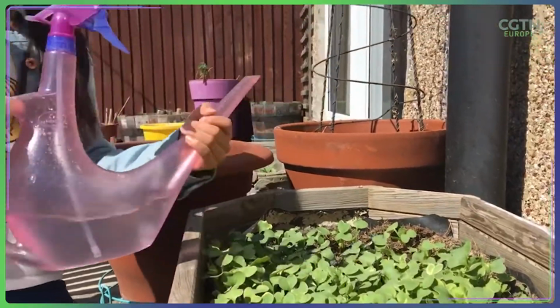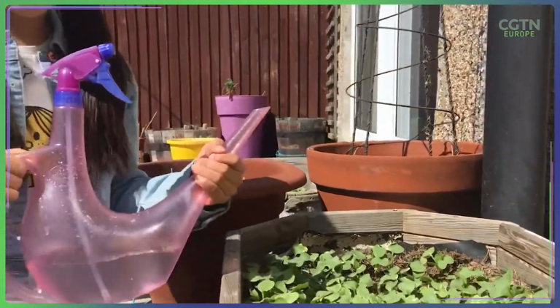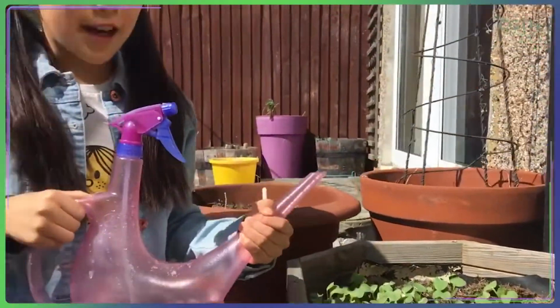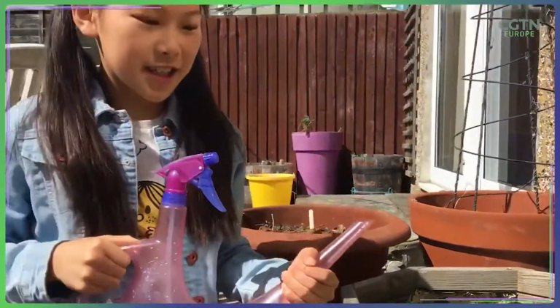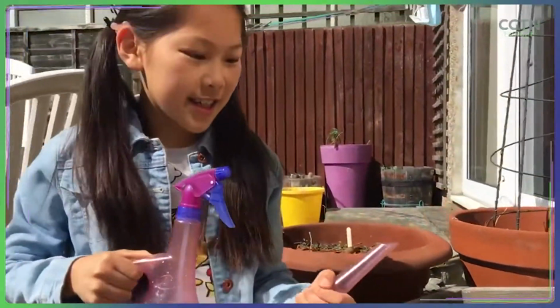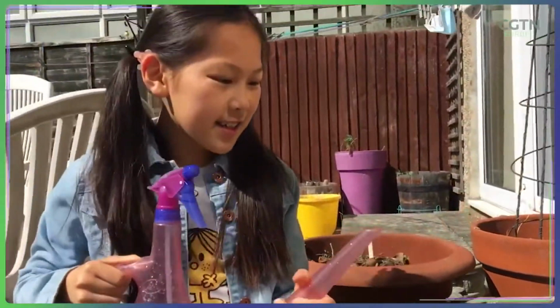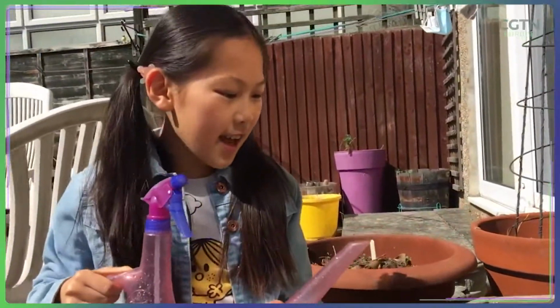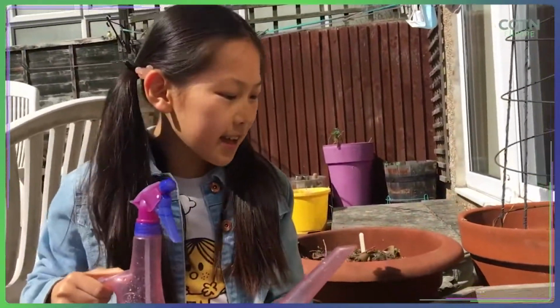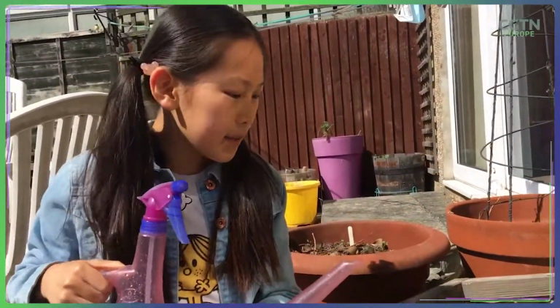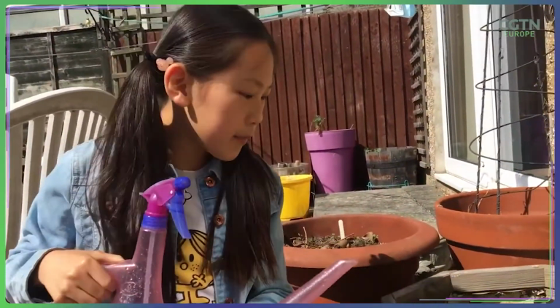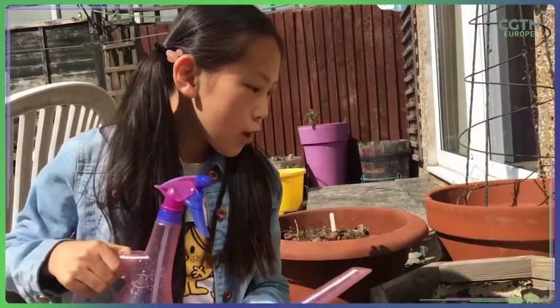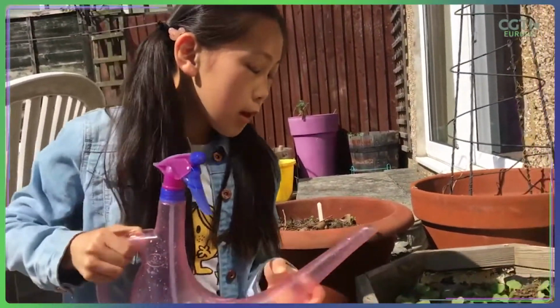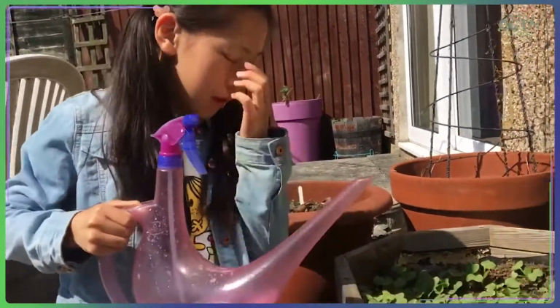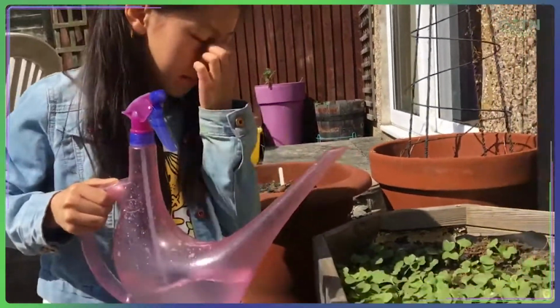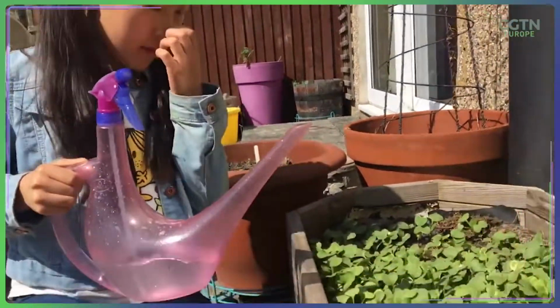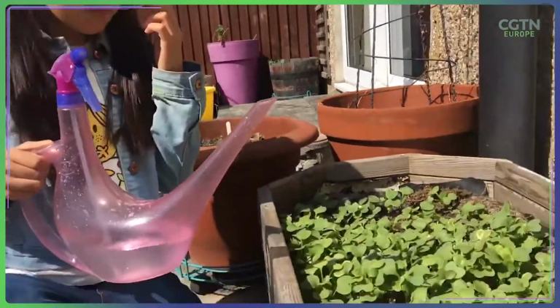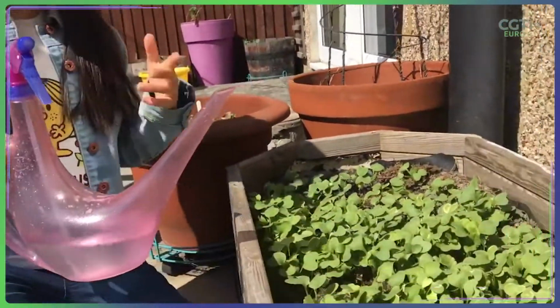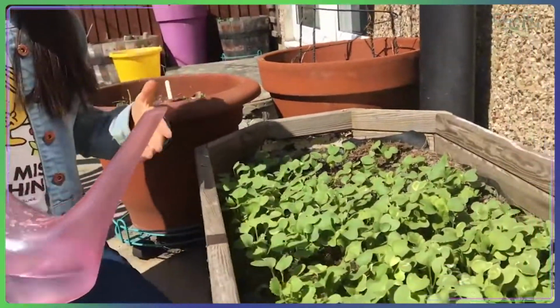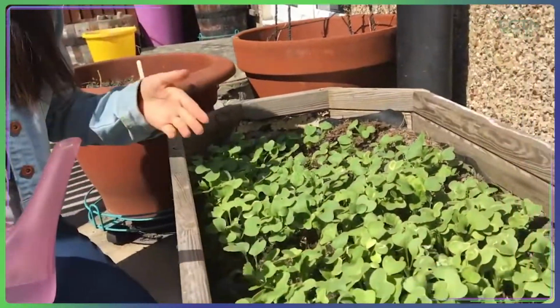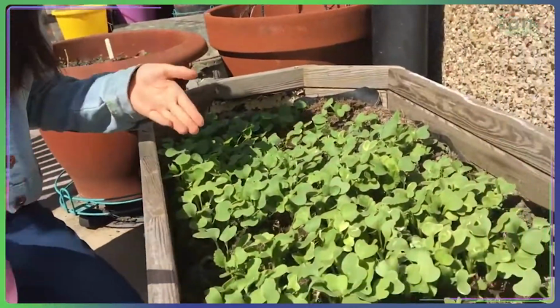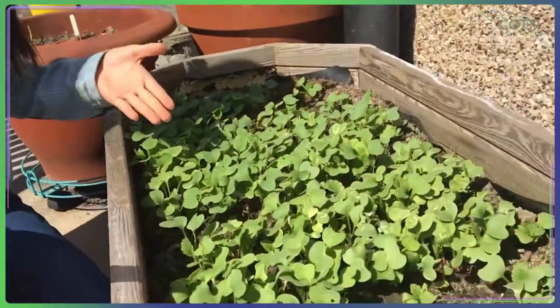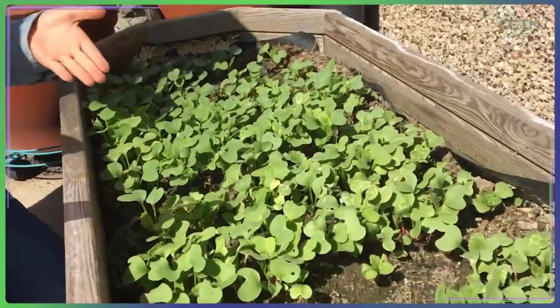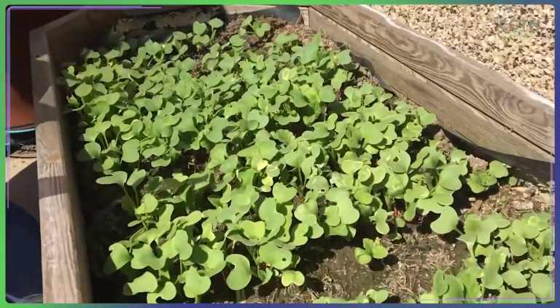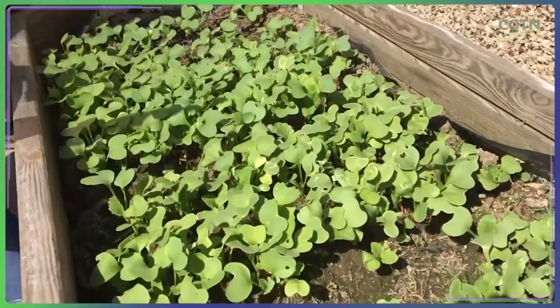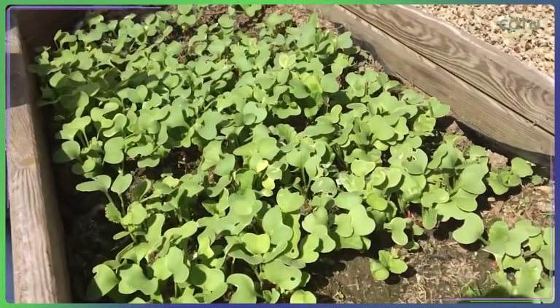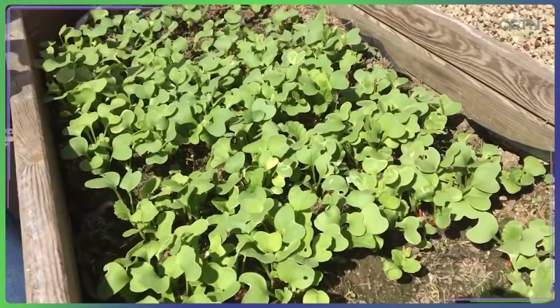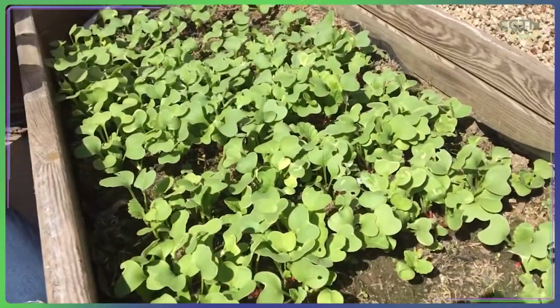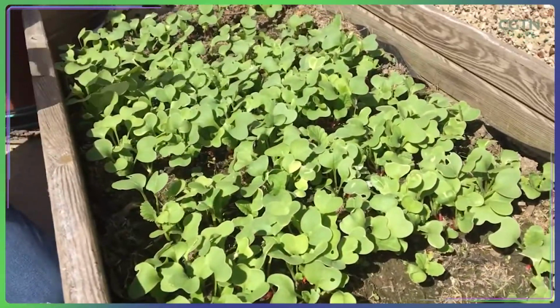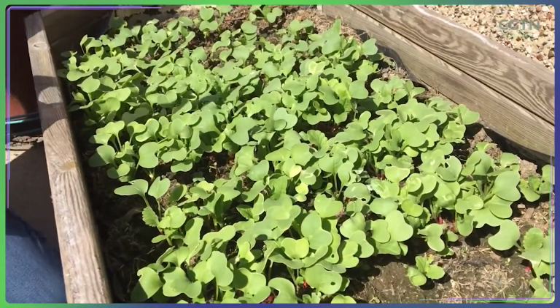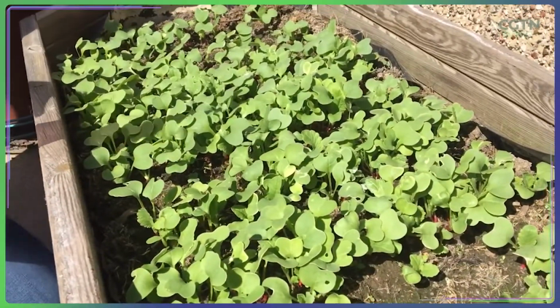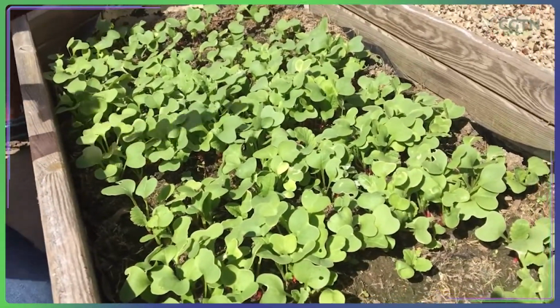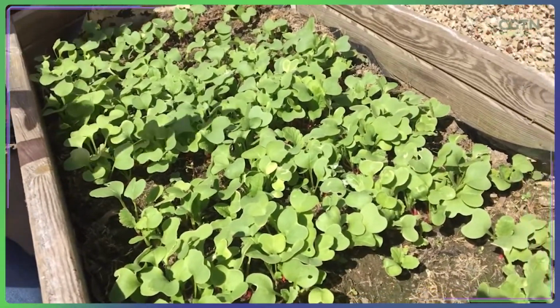Here are our radishes. By the way, lots of slugs like to eat radishes.